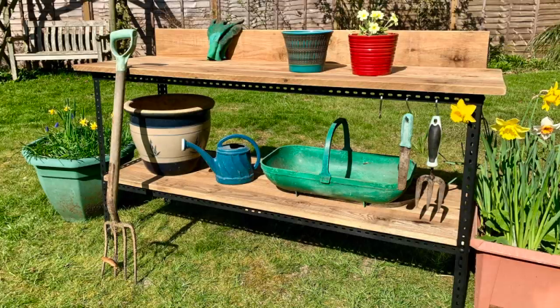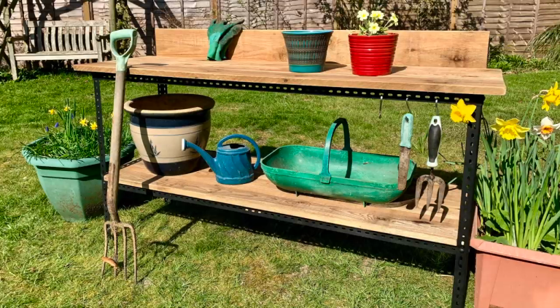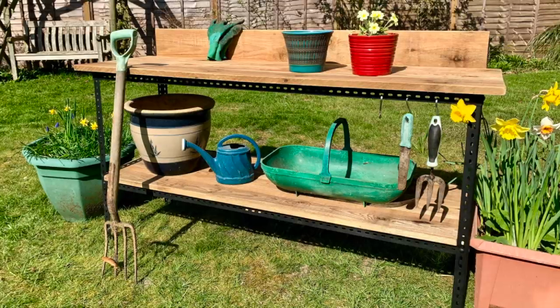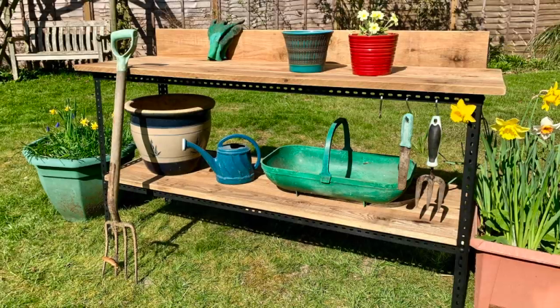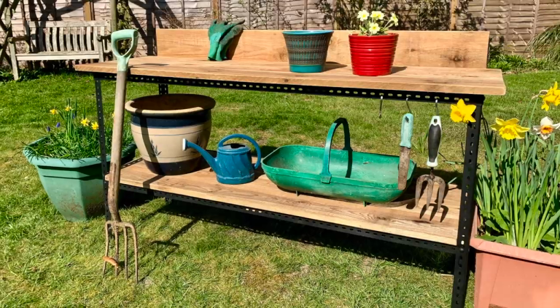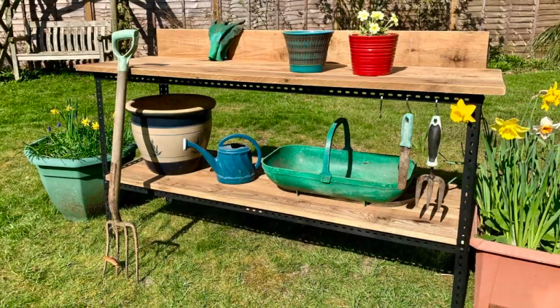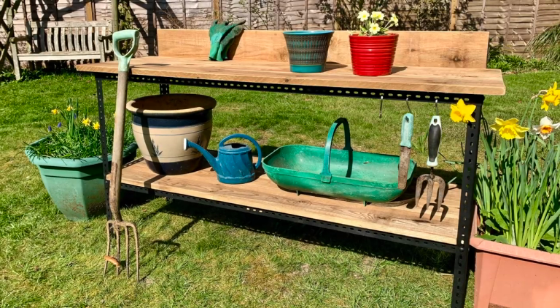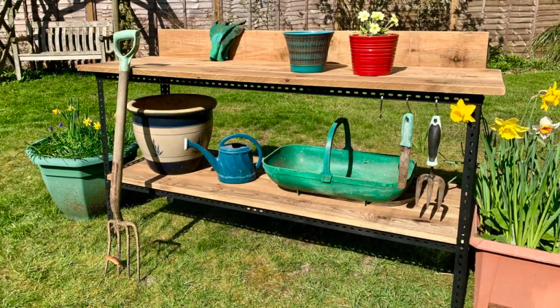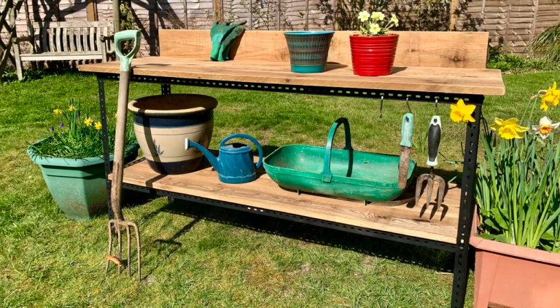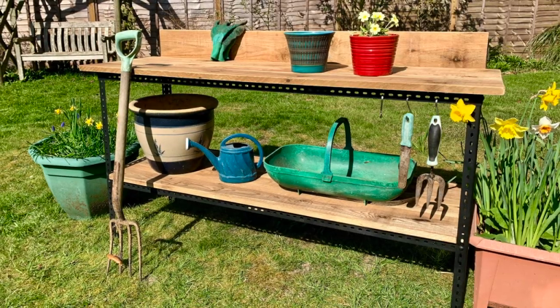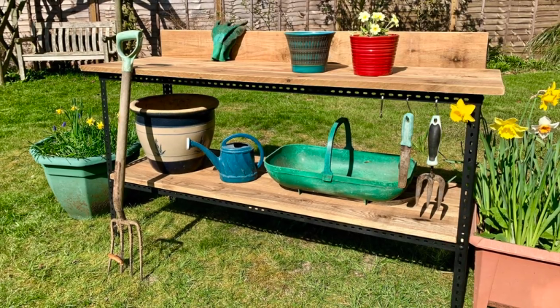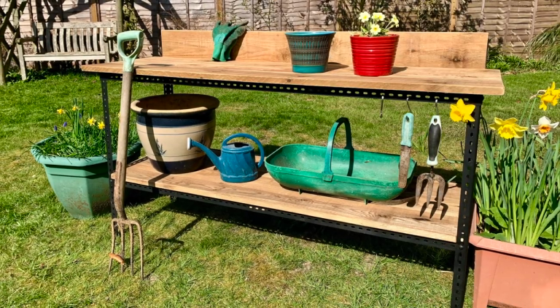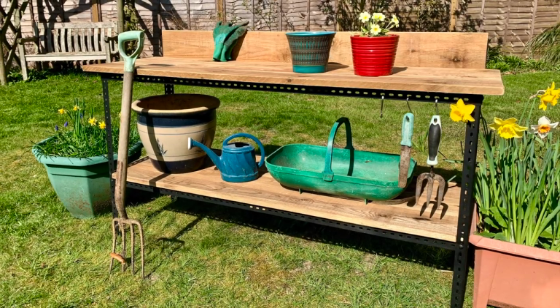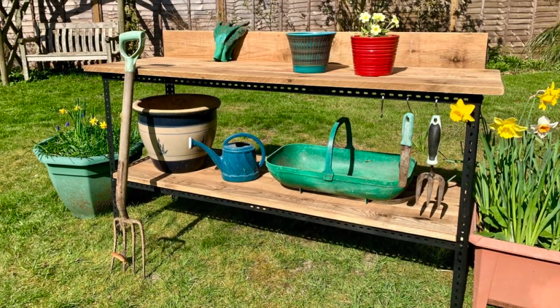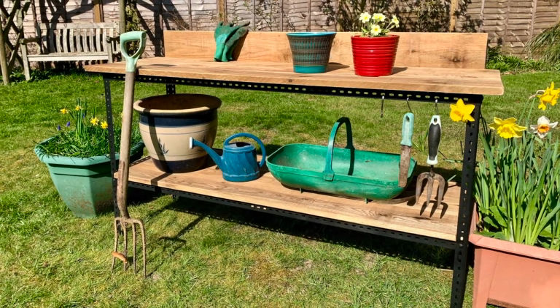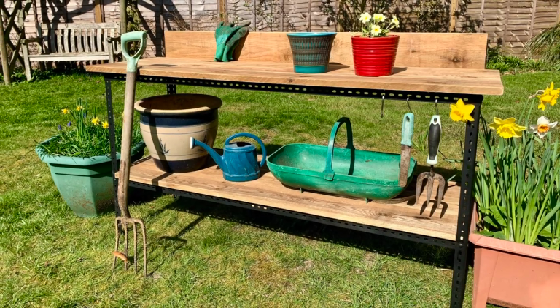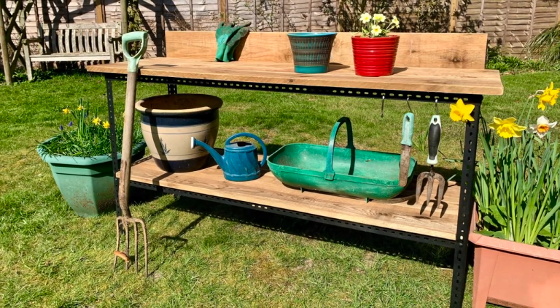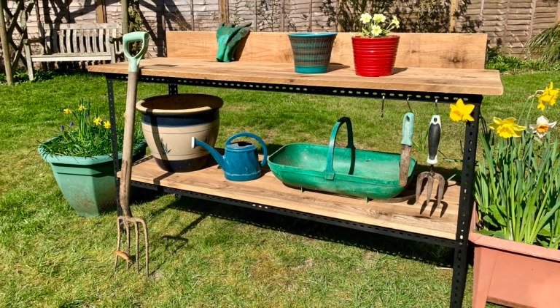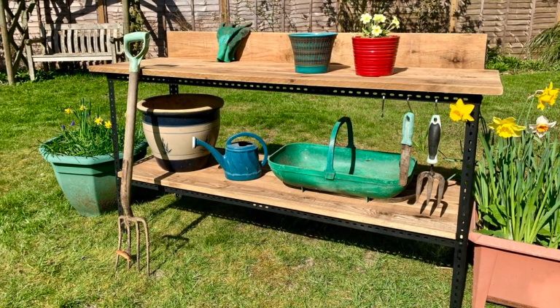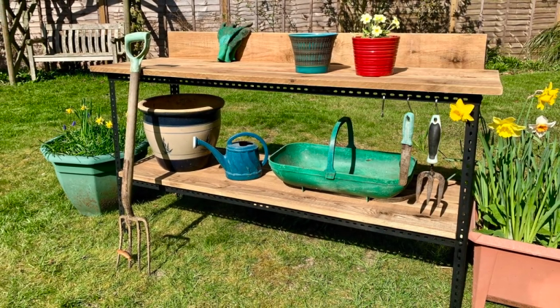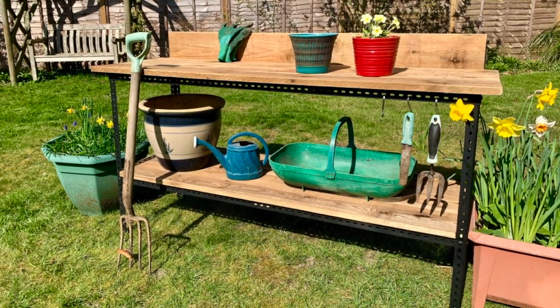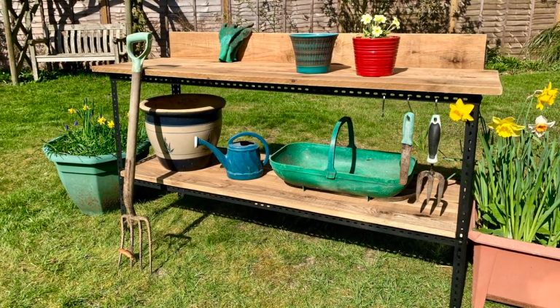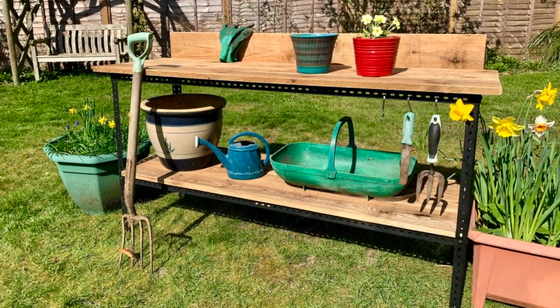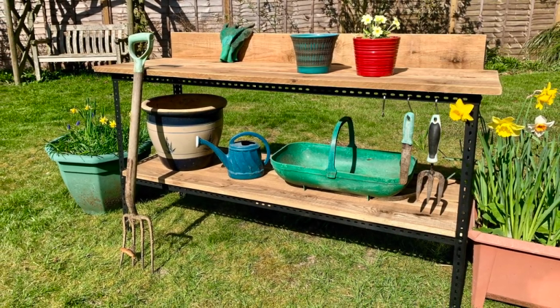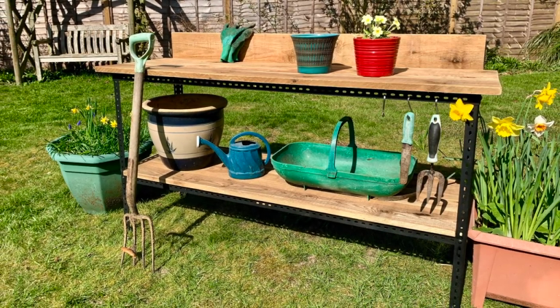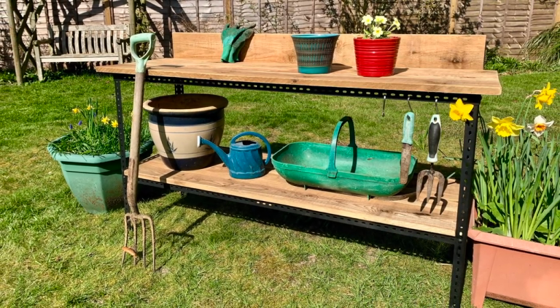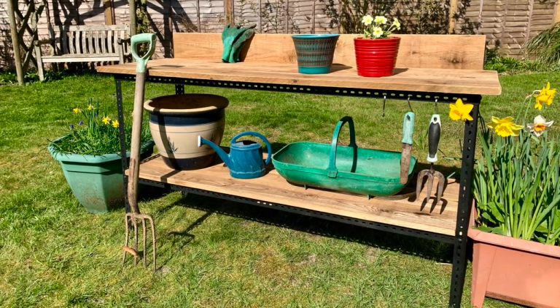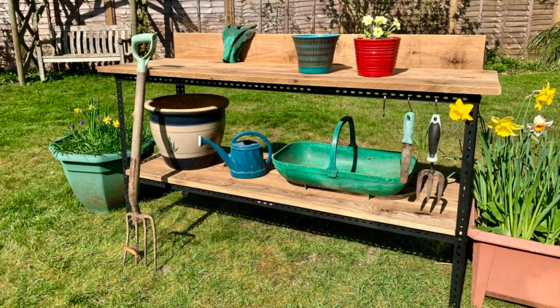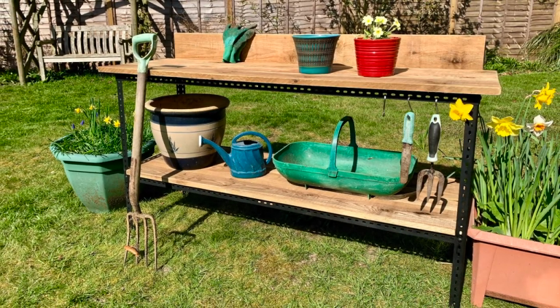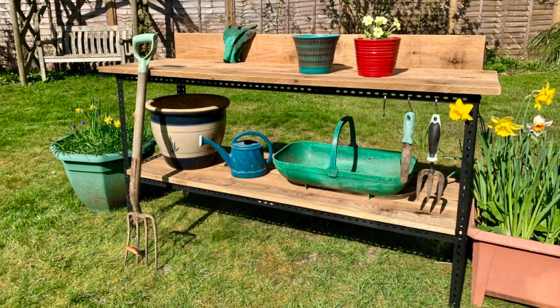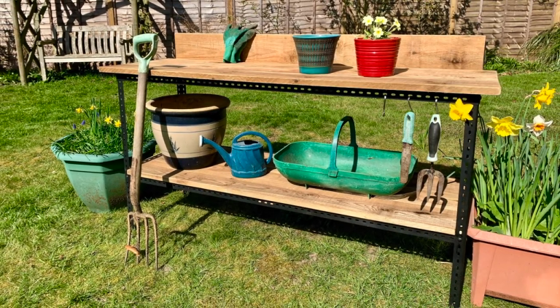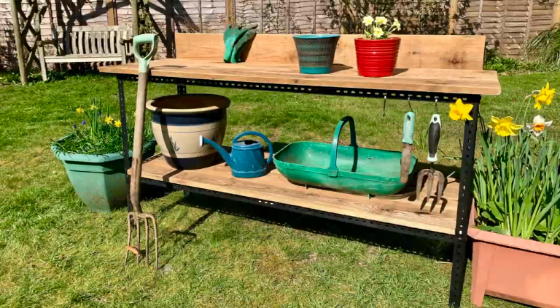In this video we're in the new house and I'm getting on with my first DIY project, a potting table for the garden.